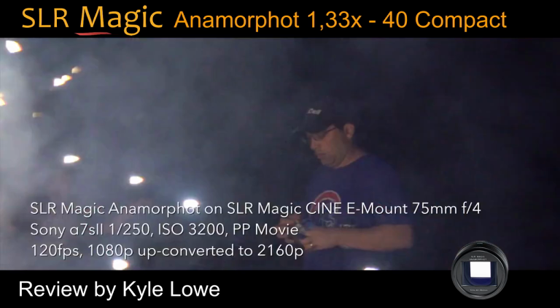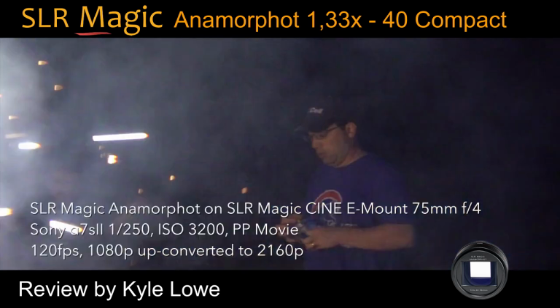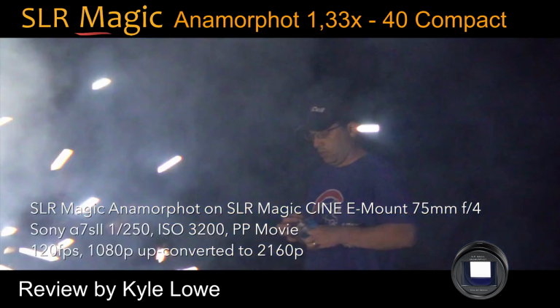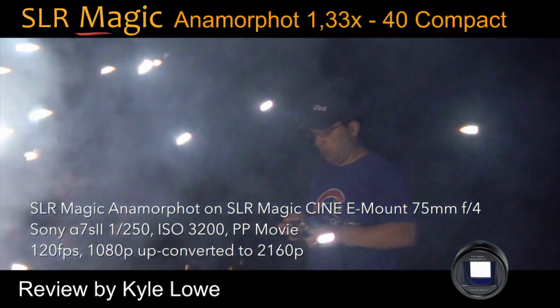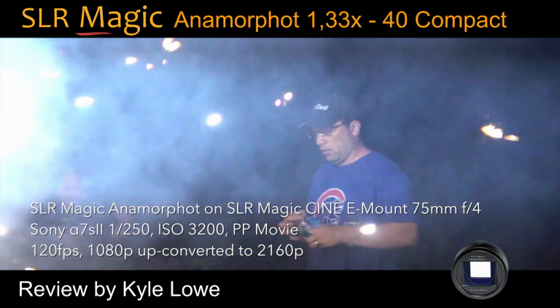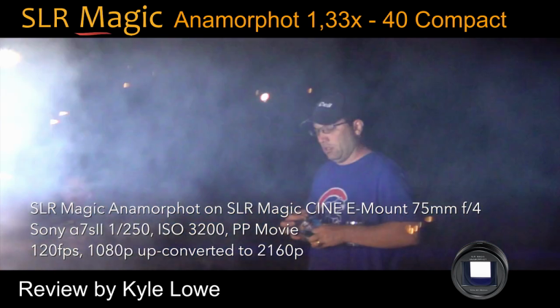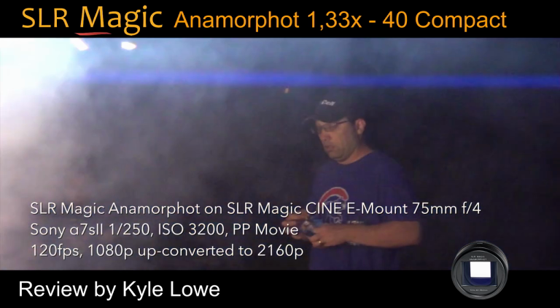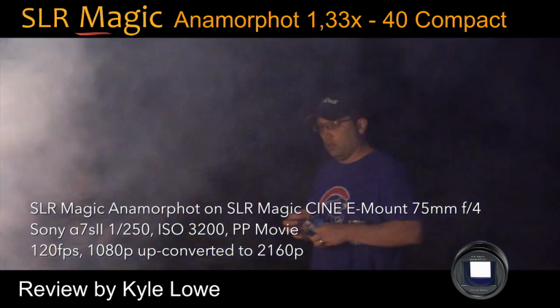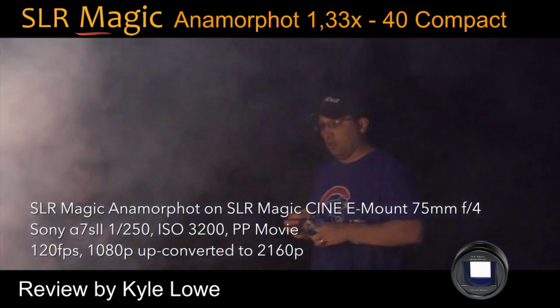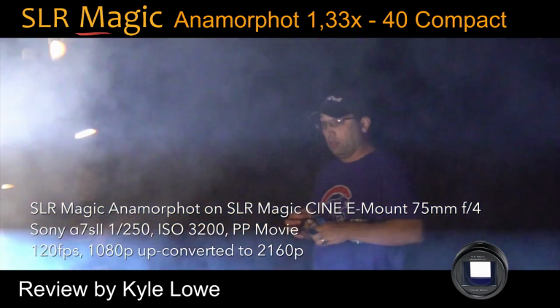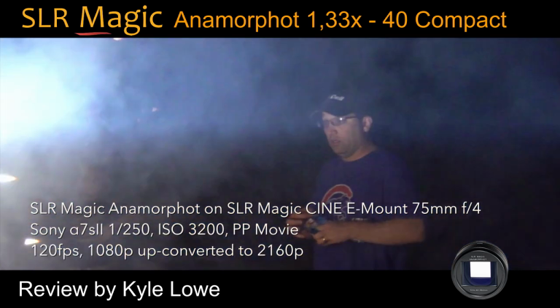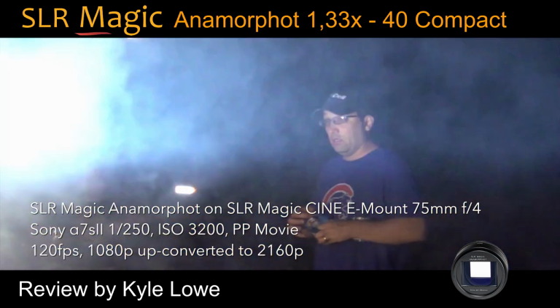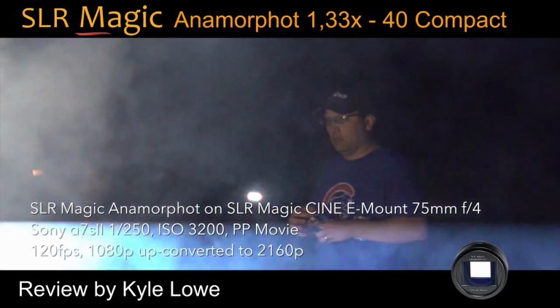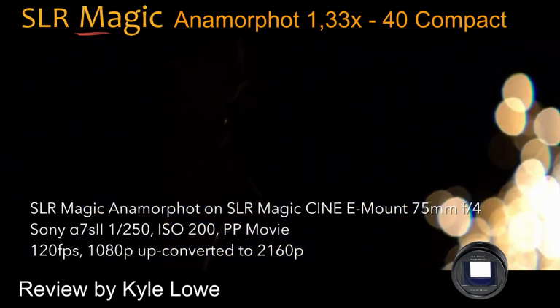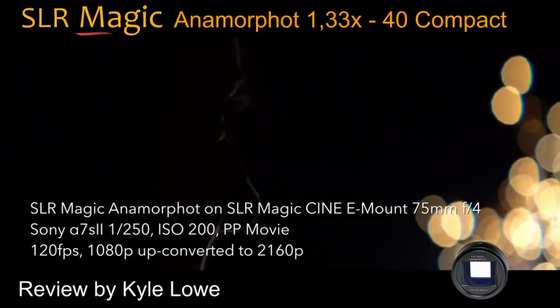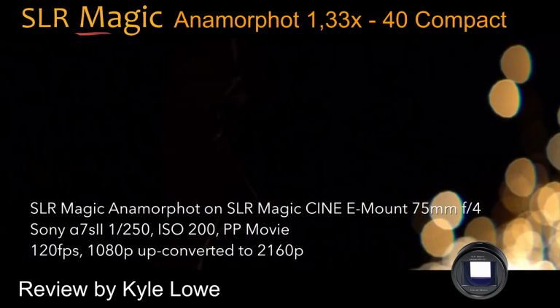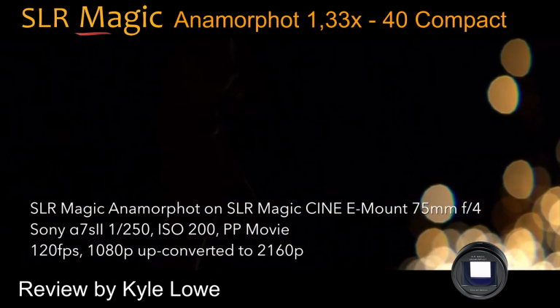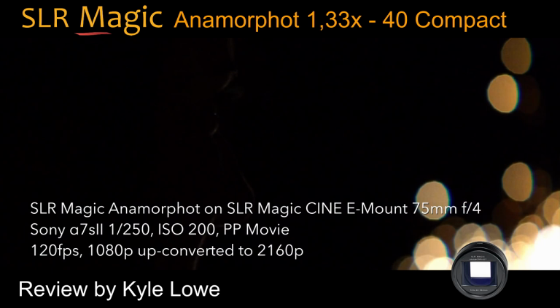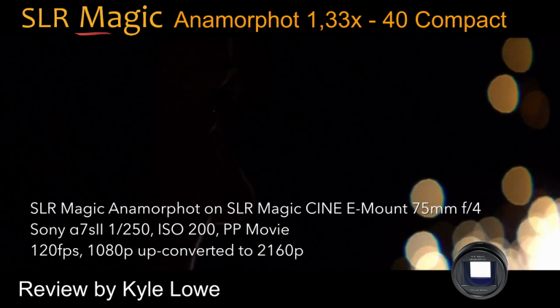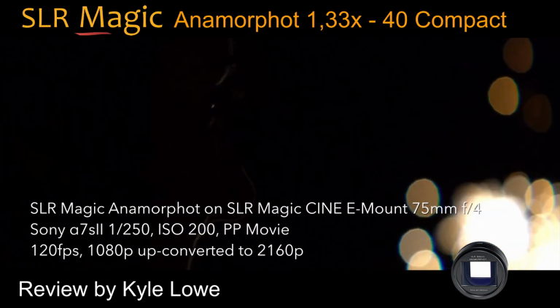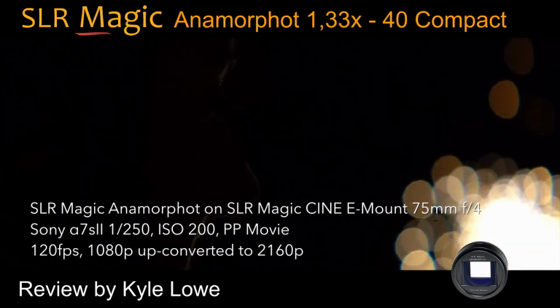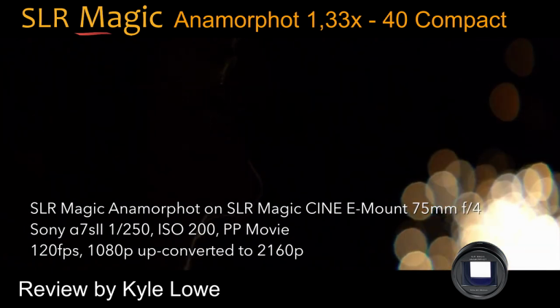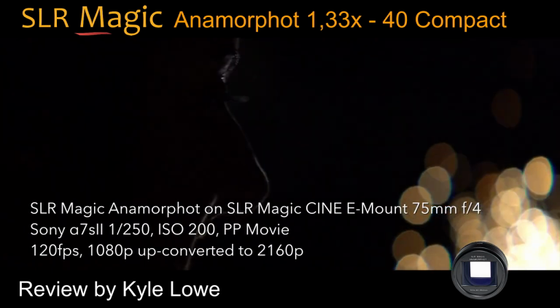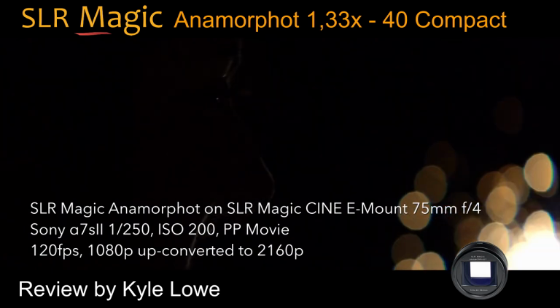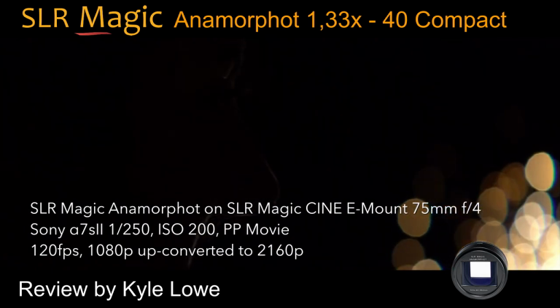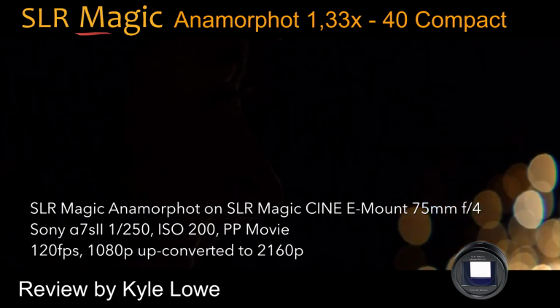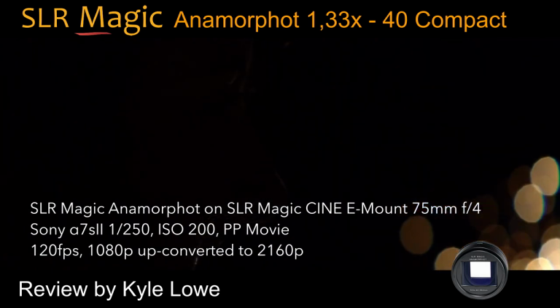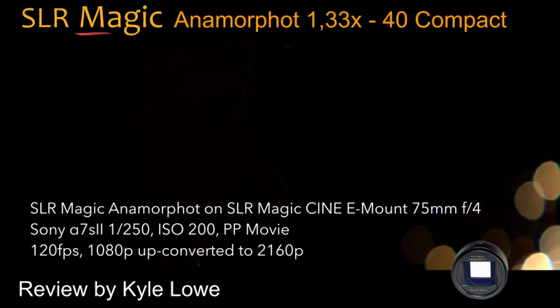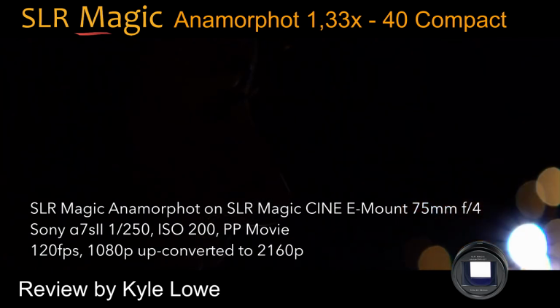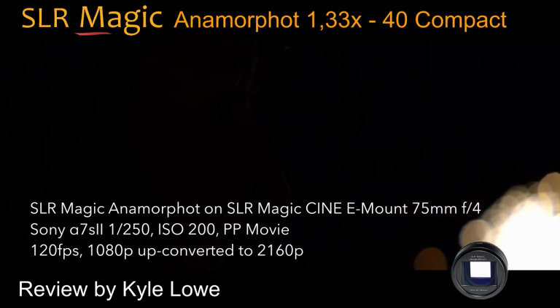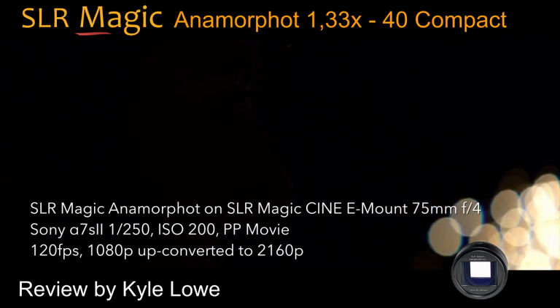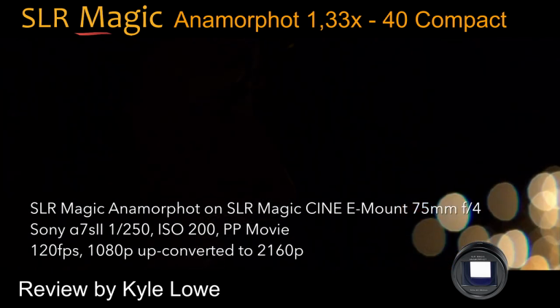I love the look of old anamorphic films. They feel epic, and I'm excited to use this adapter on my own projects.